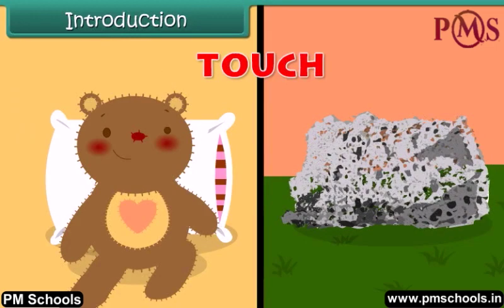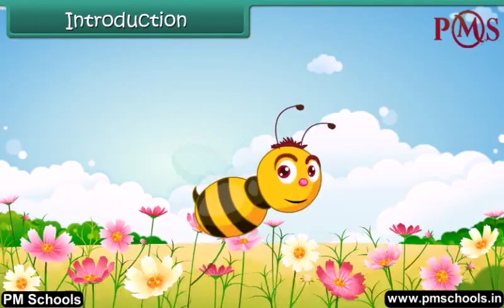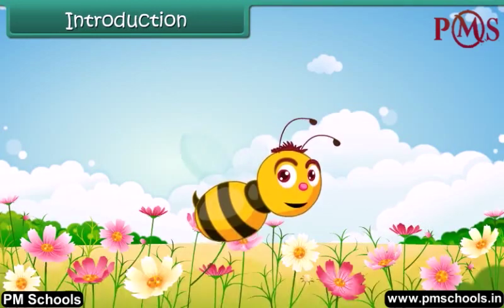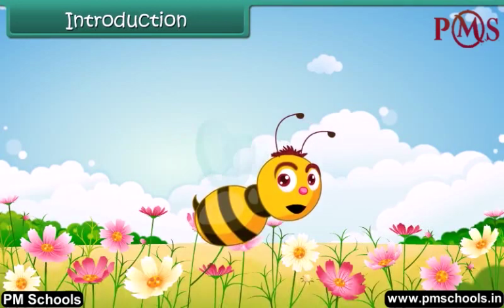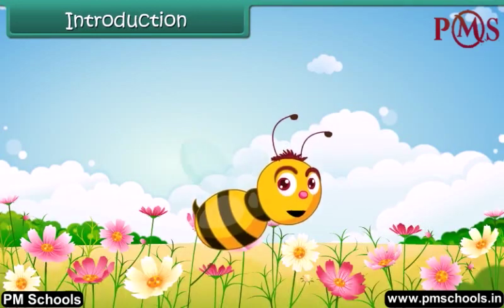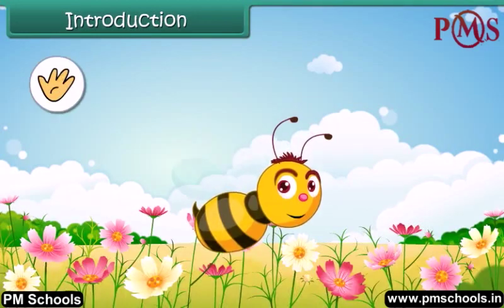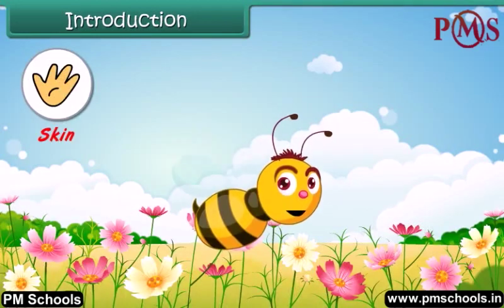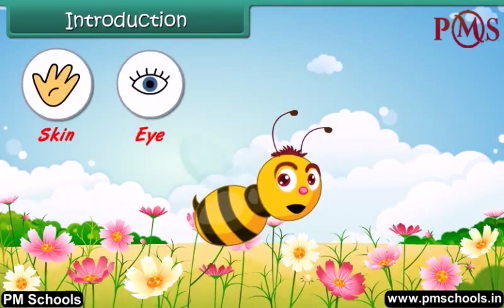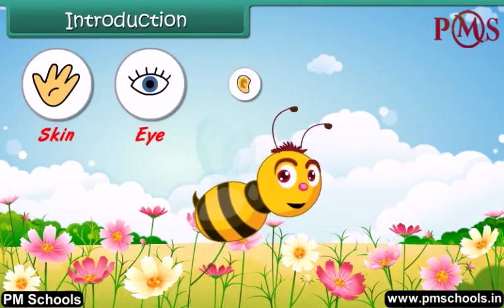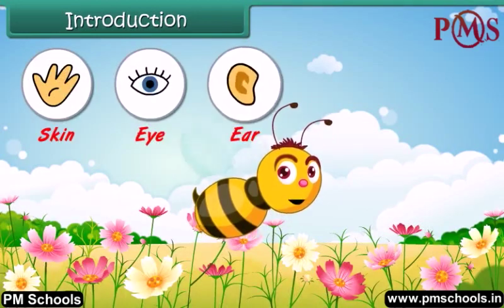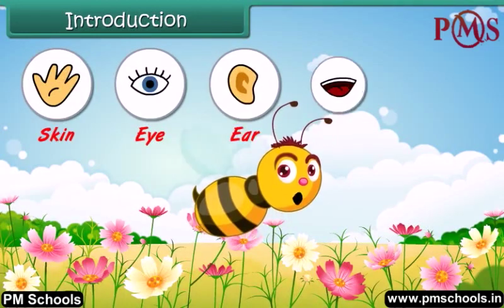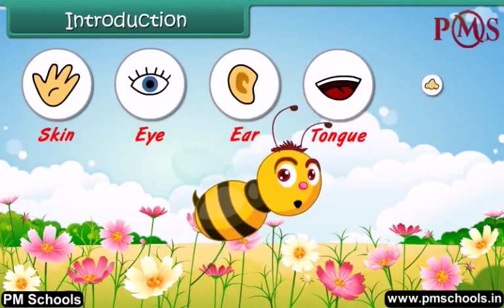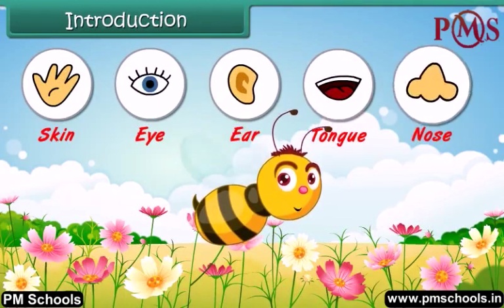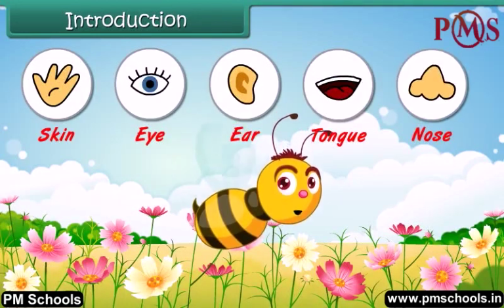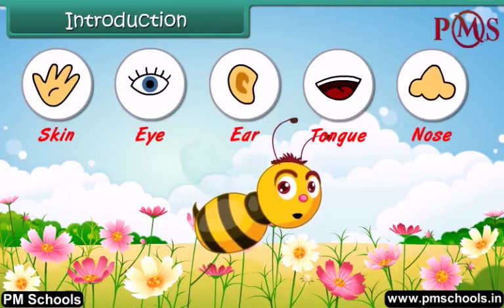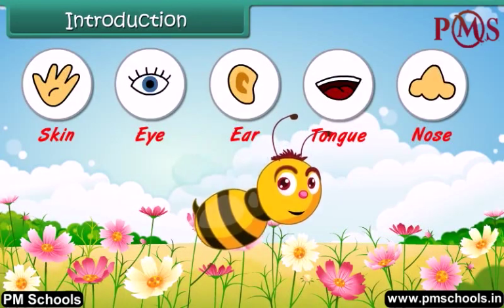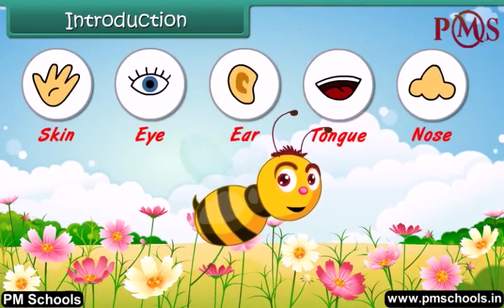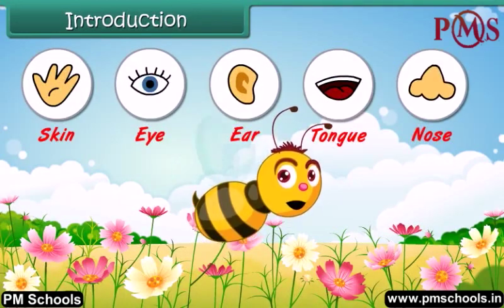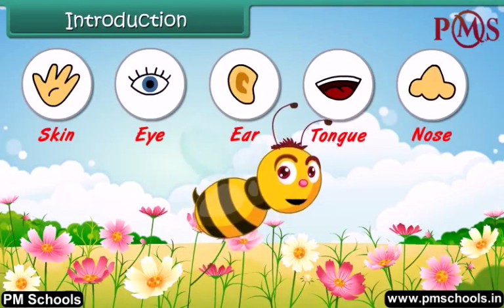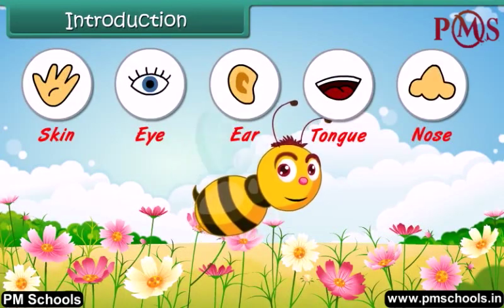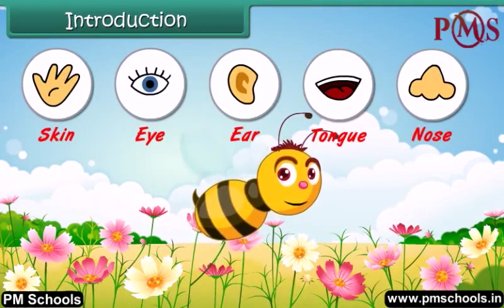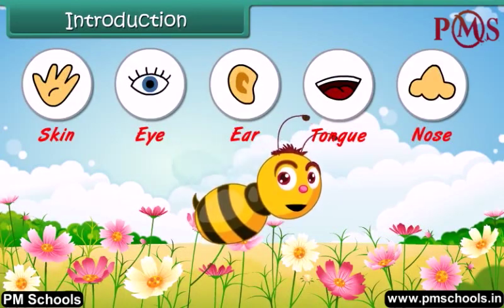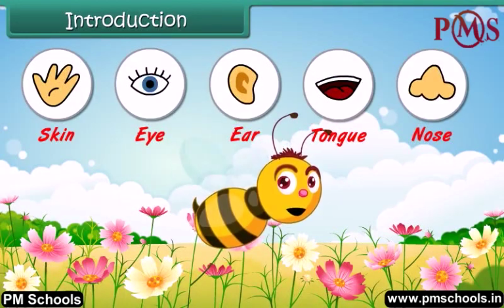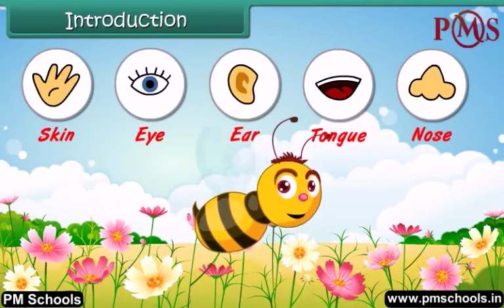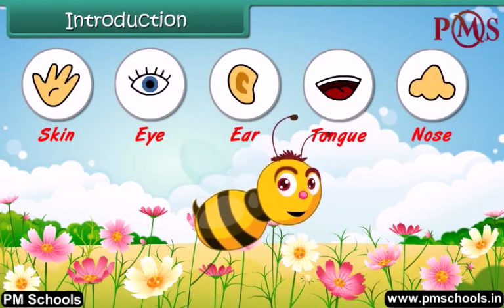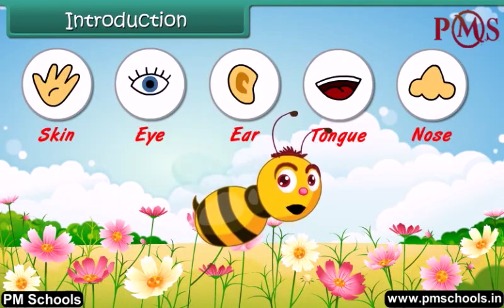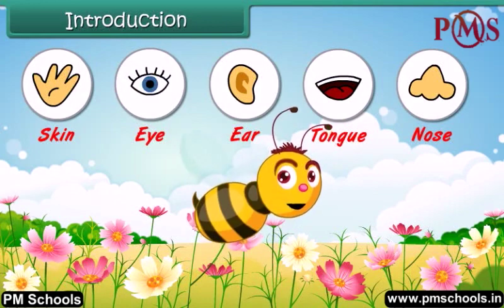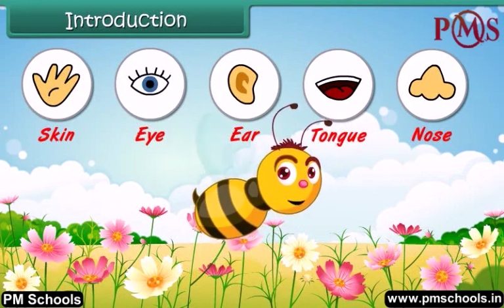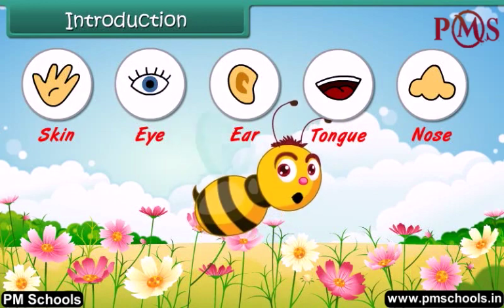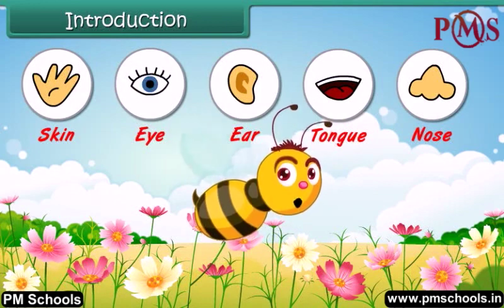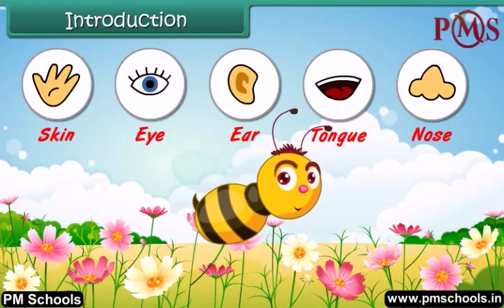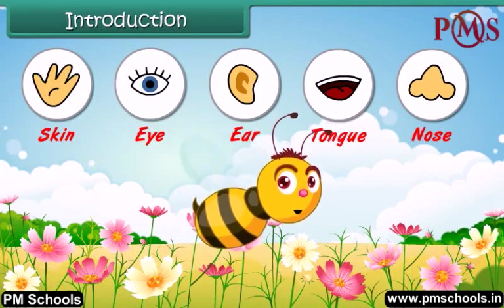The five senses in our body help us to know the world around us.